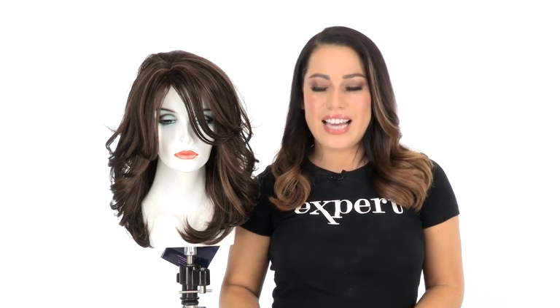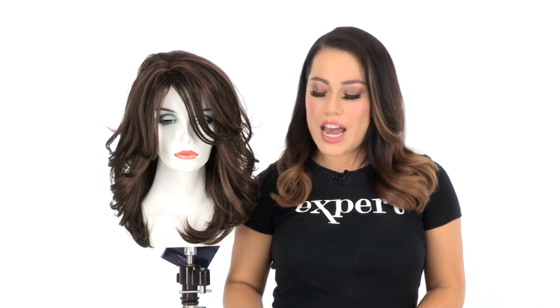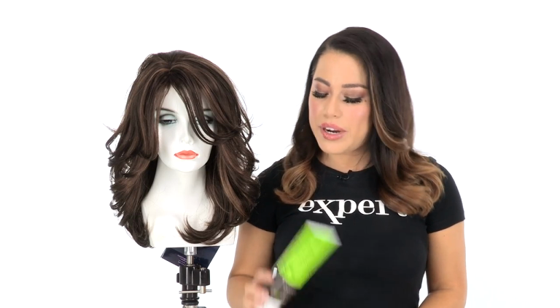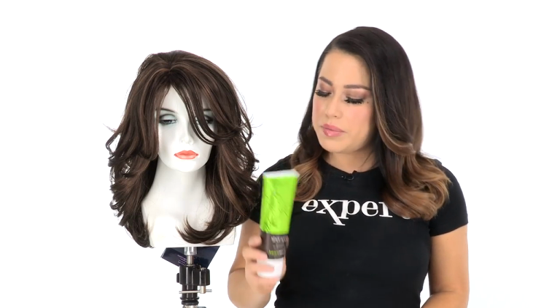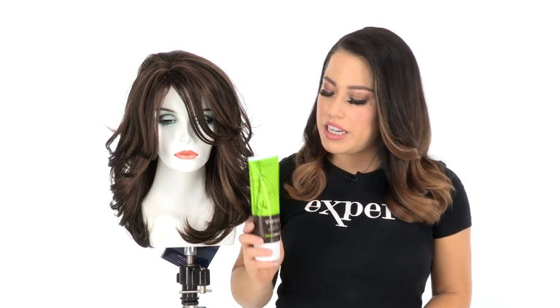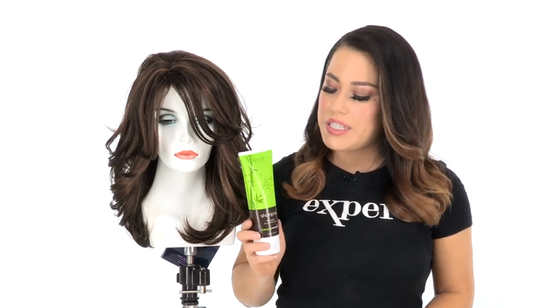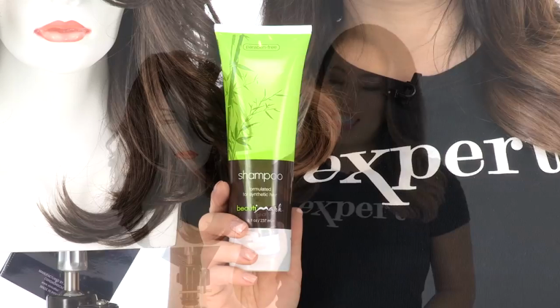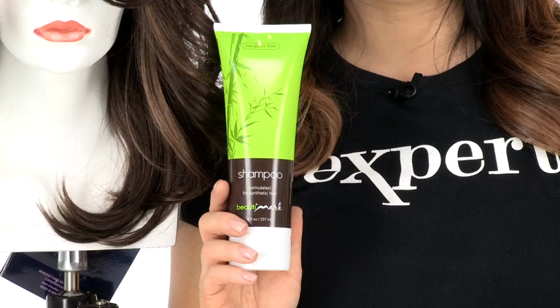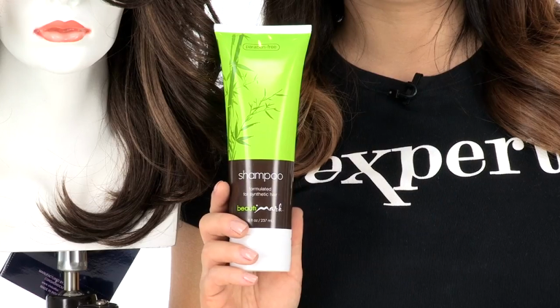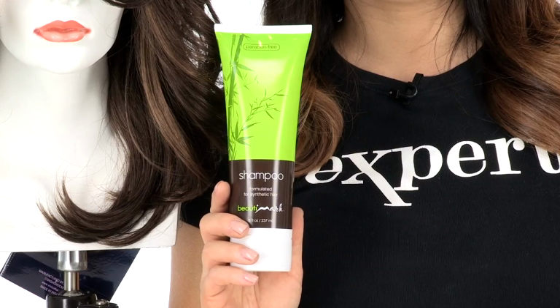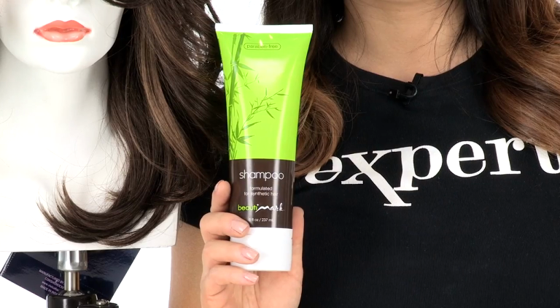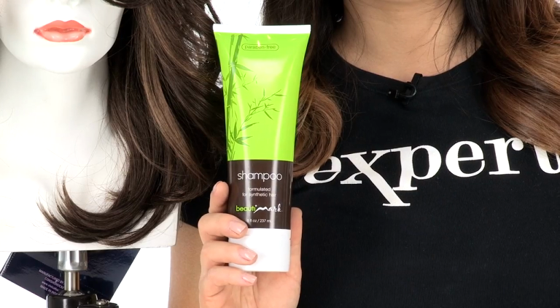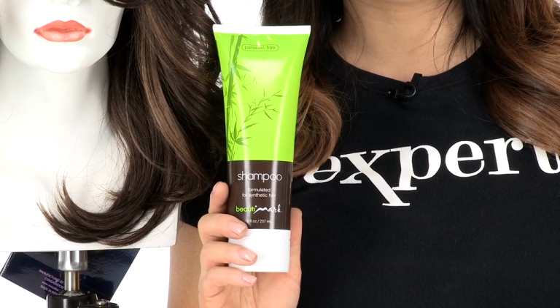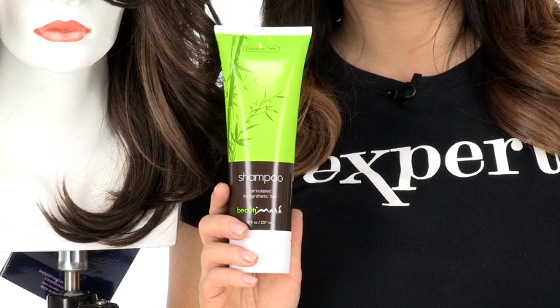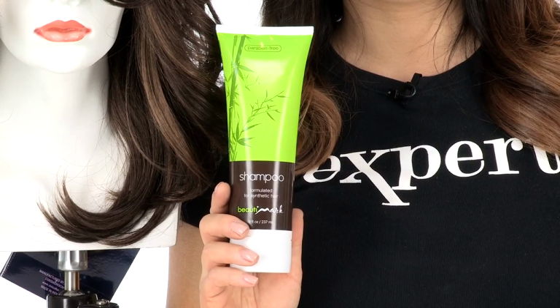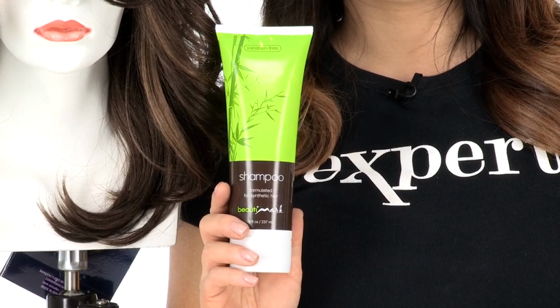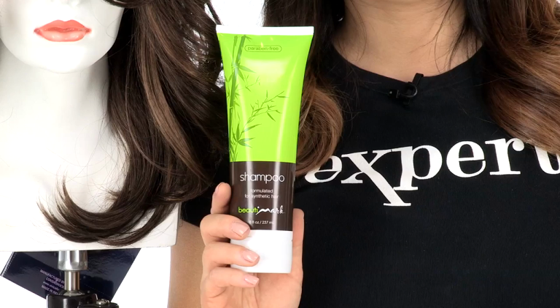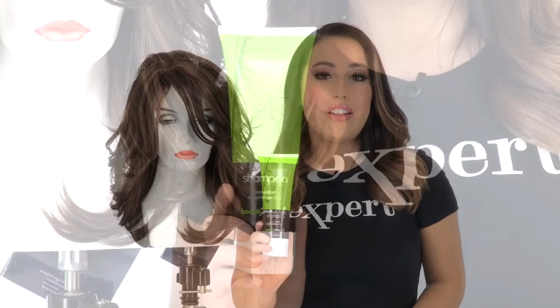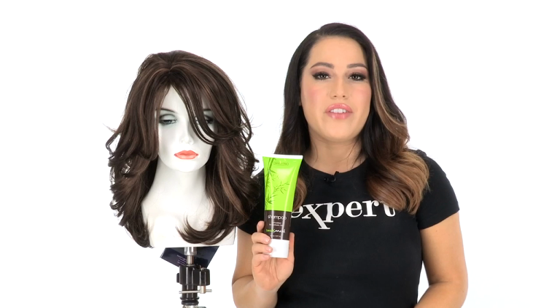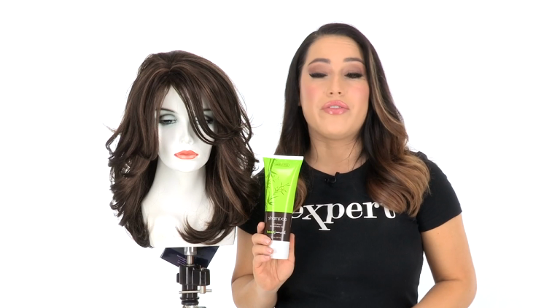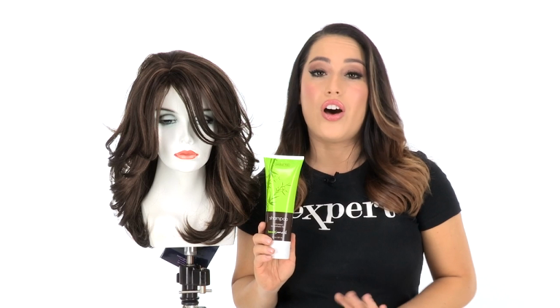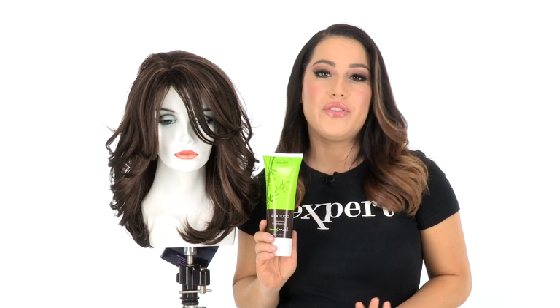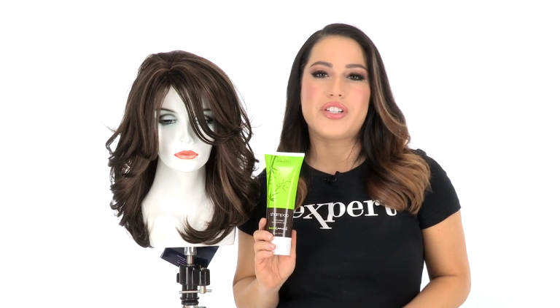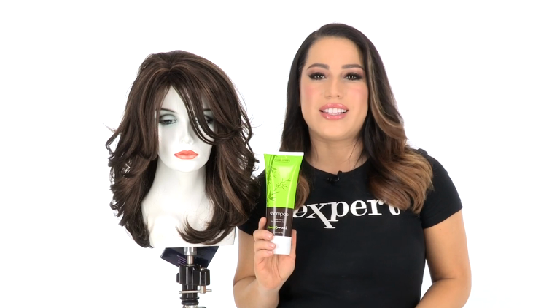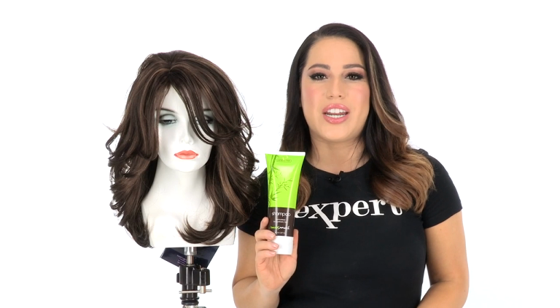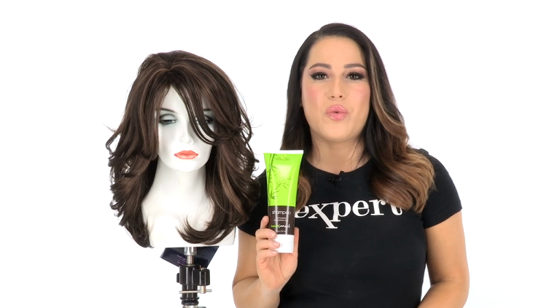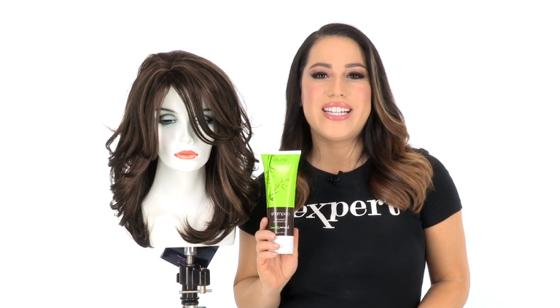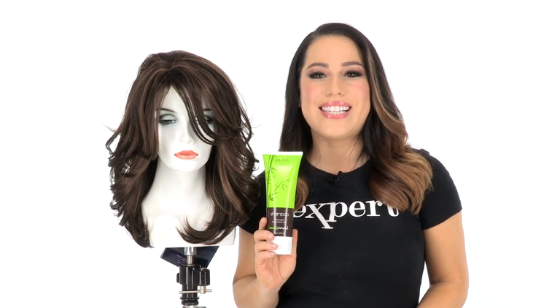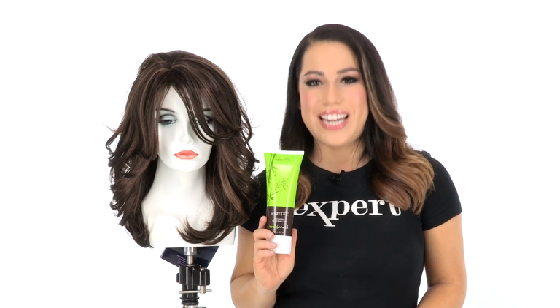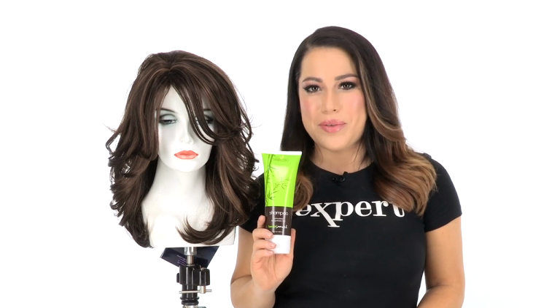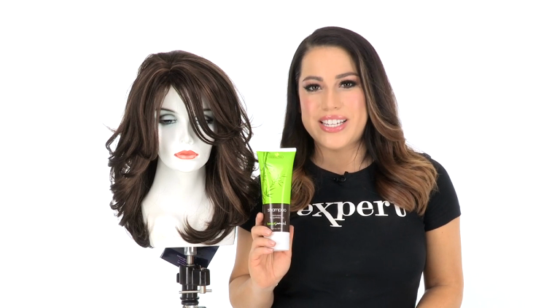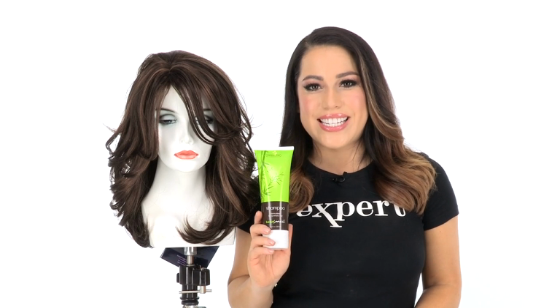I recommend using synthetic safe products to prolong the life of all of your synthetic wigs and hair pieces.